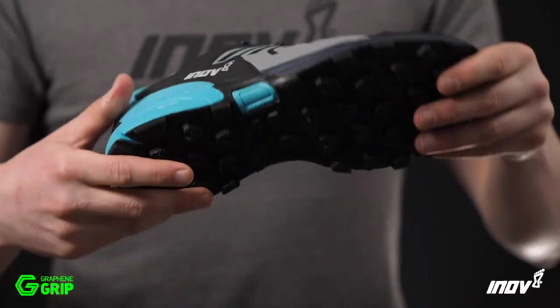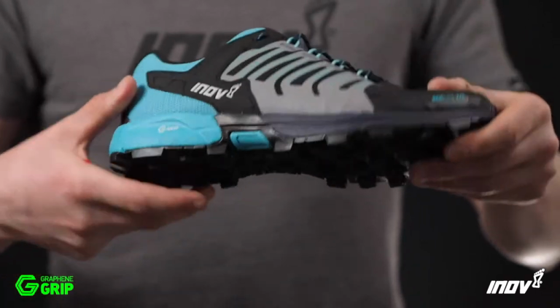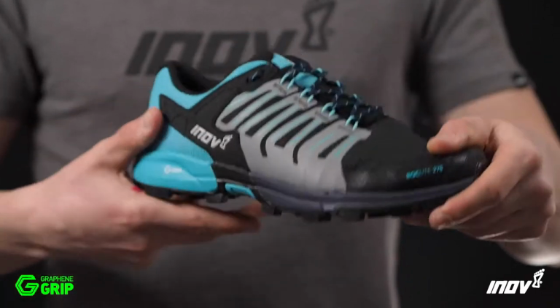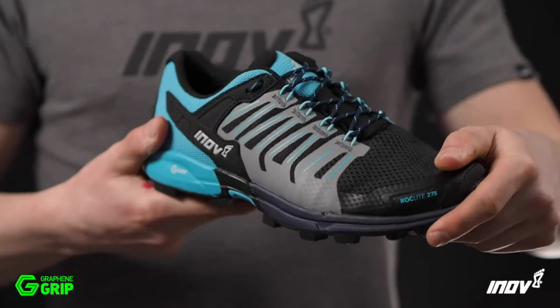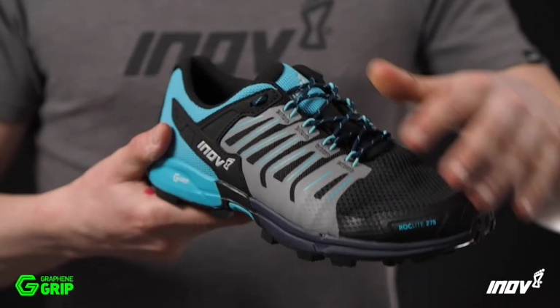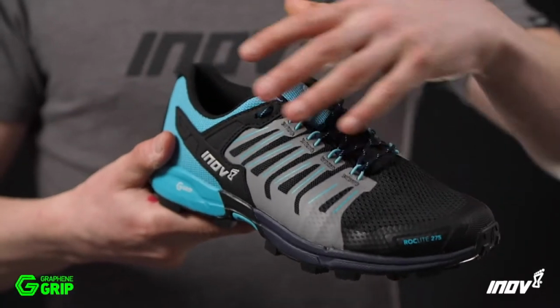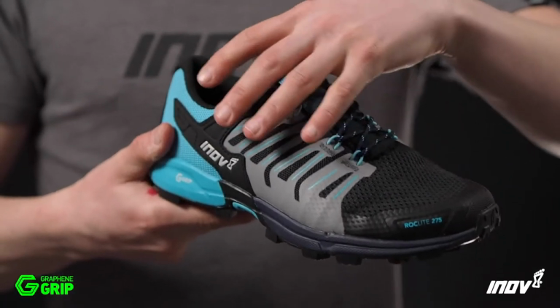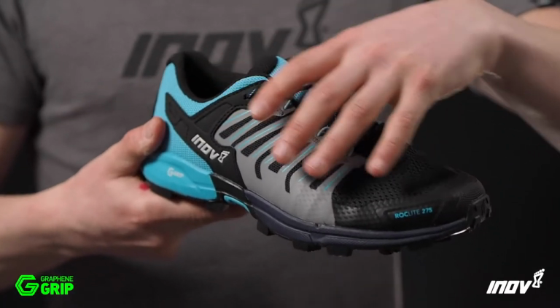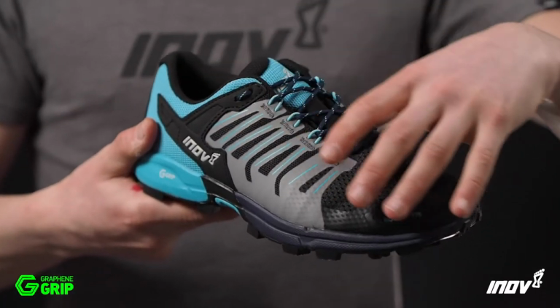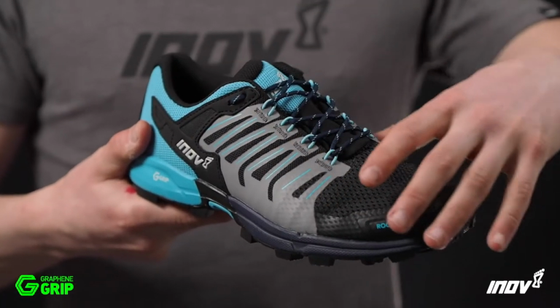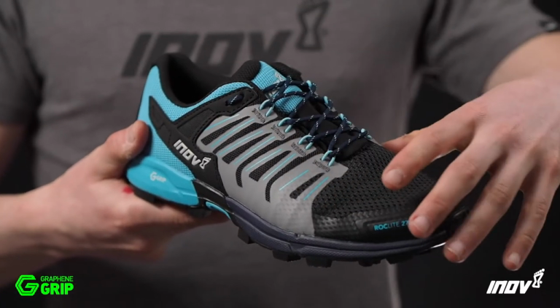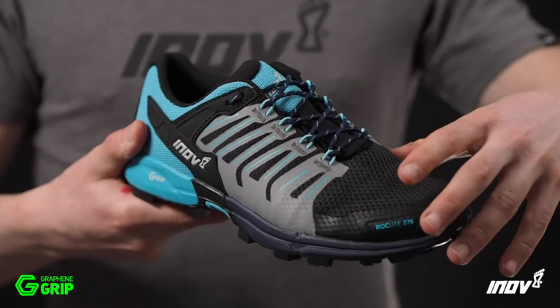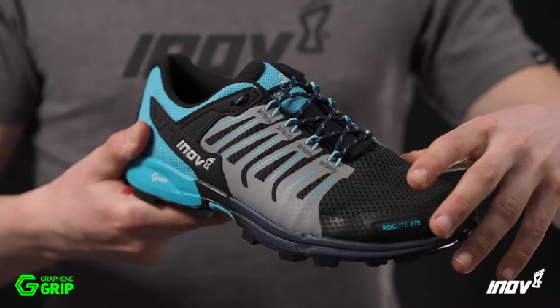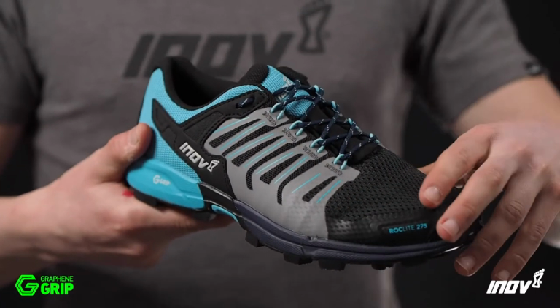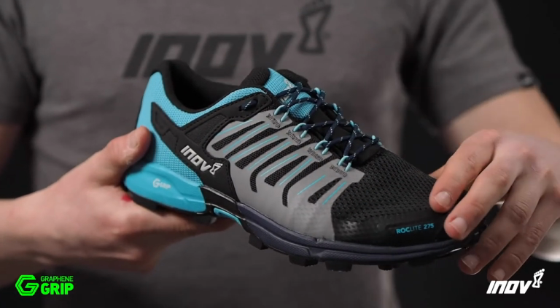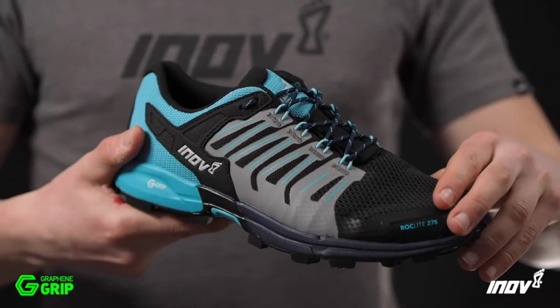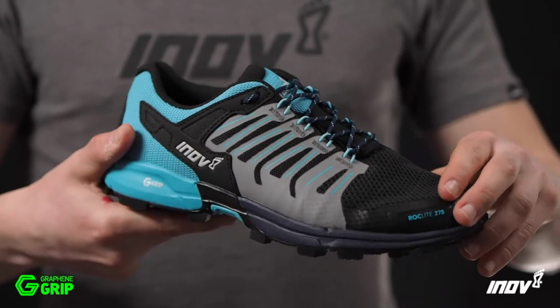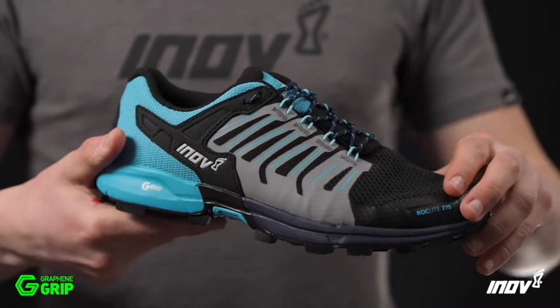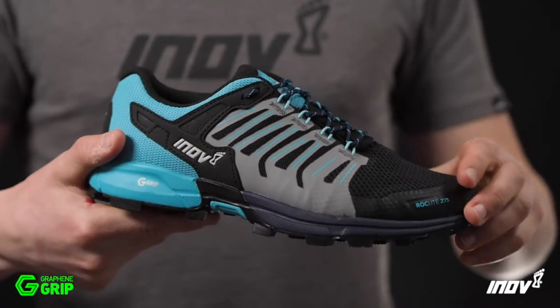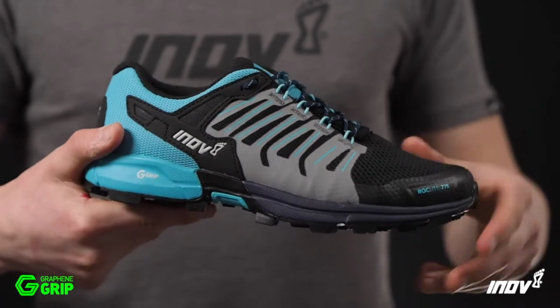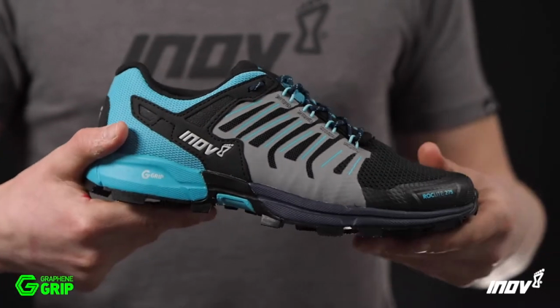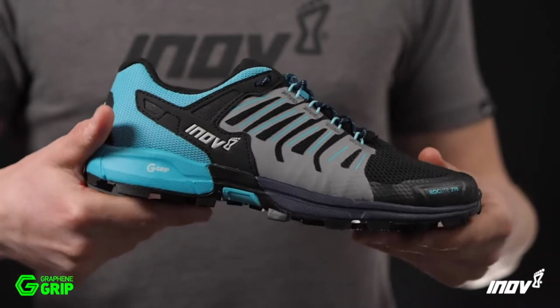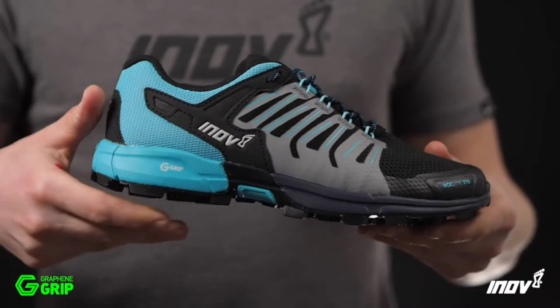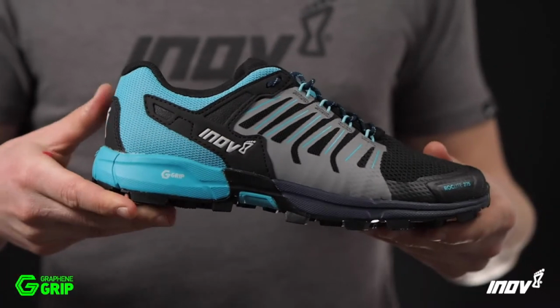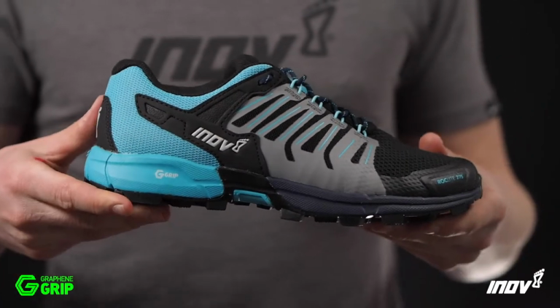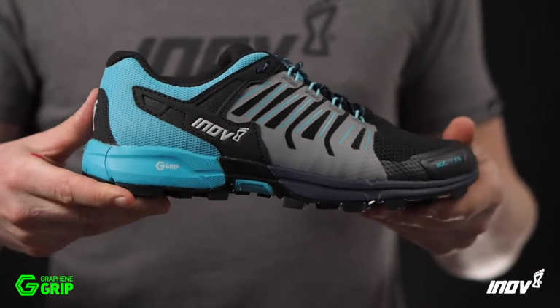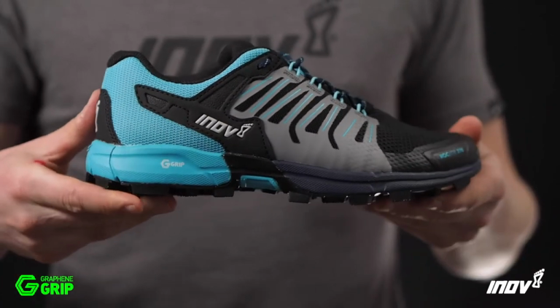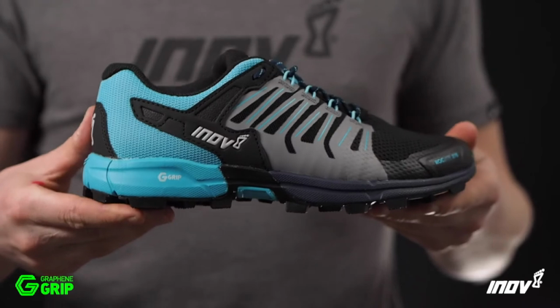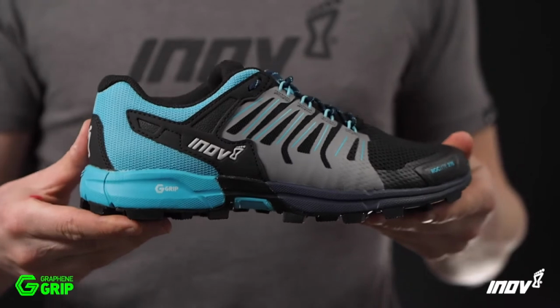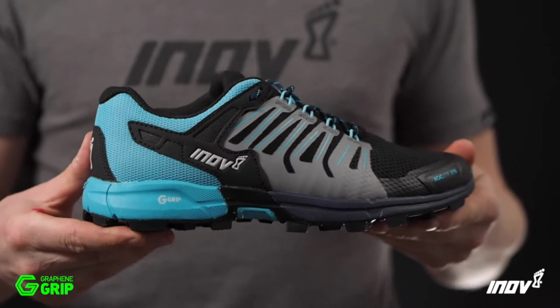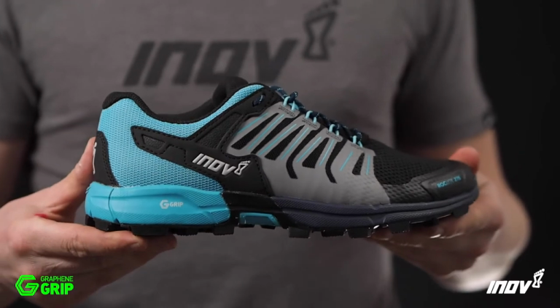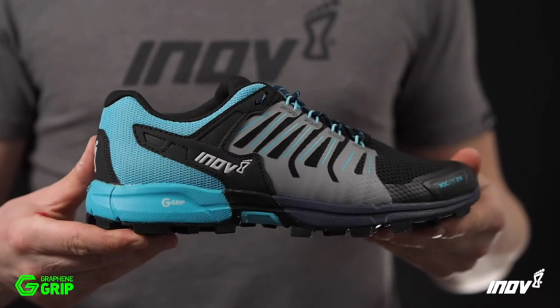A hard wearing upper guarantees superb protection, comfort and unrivaled durability.